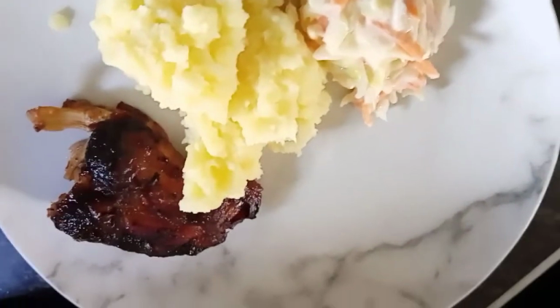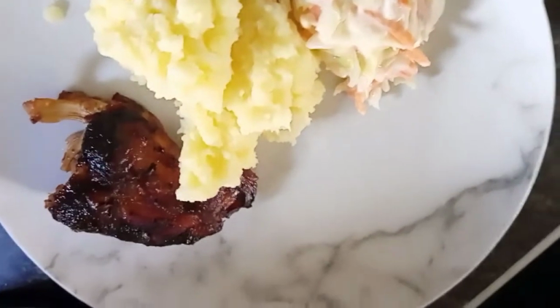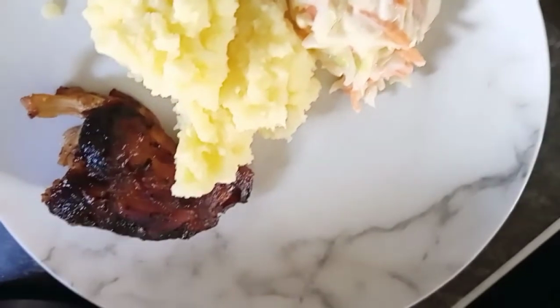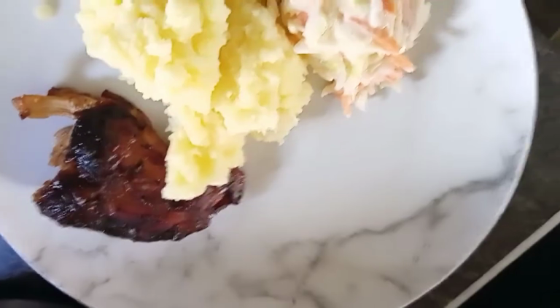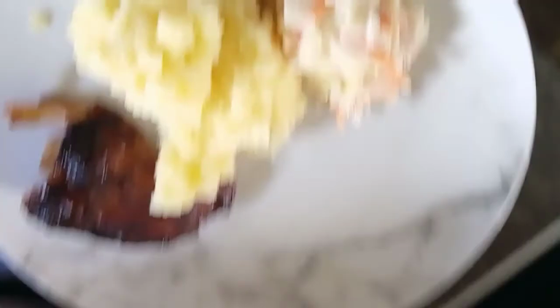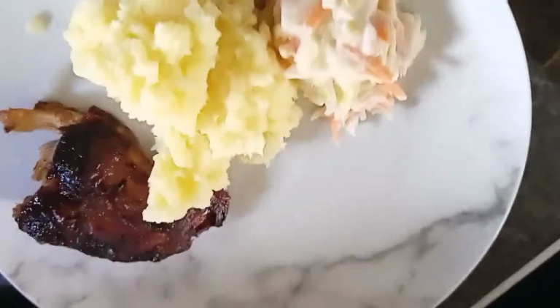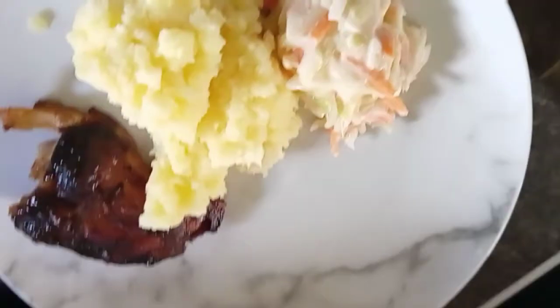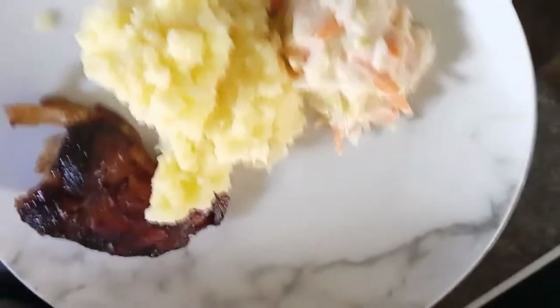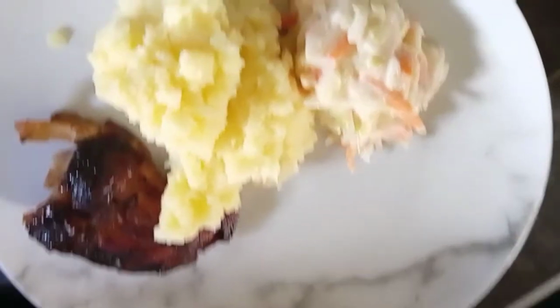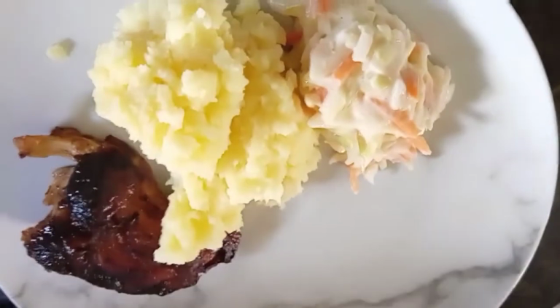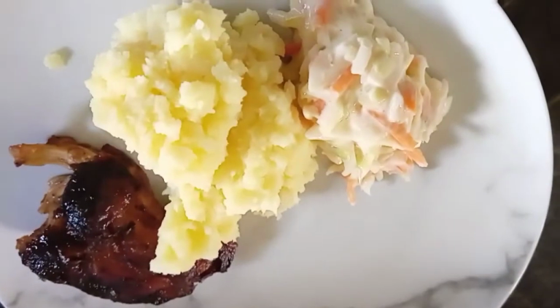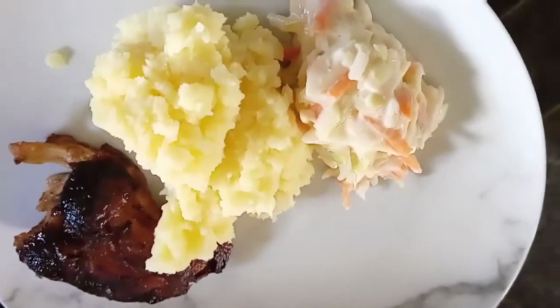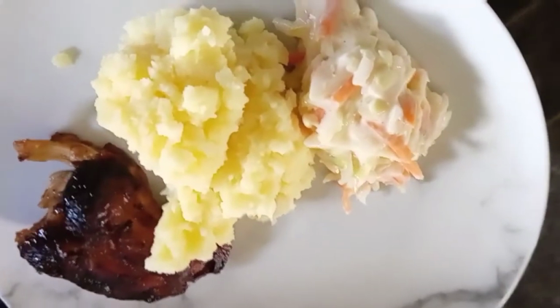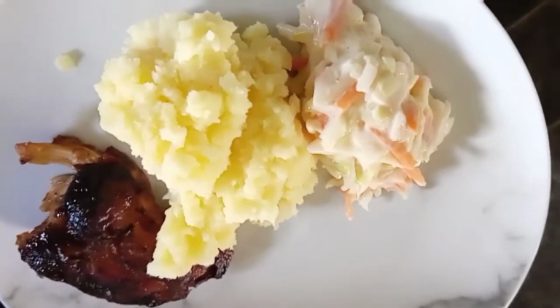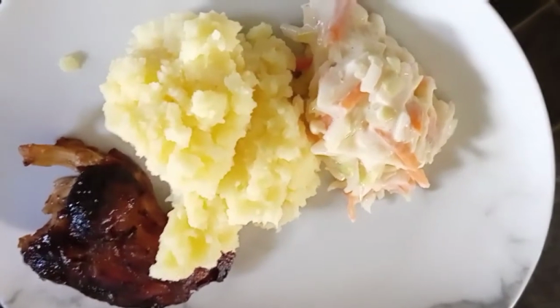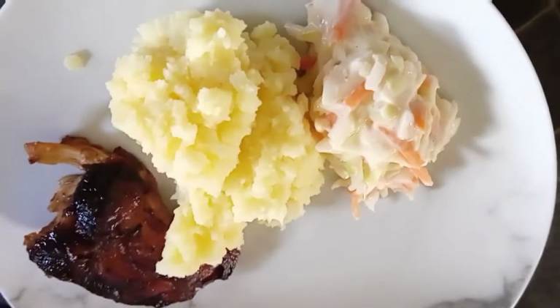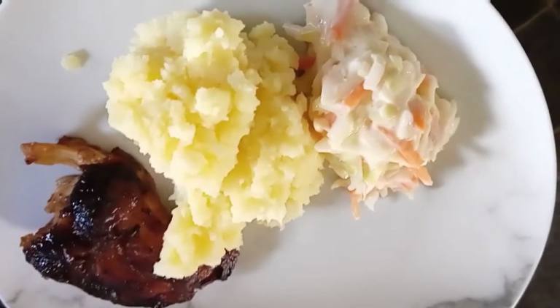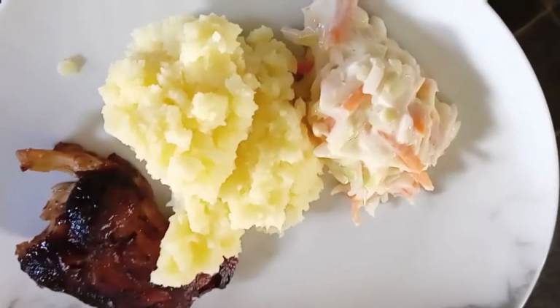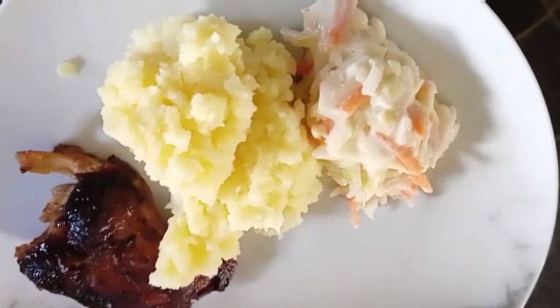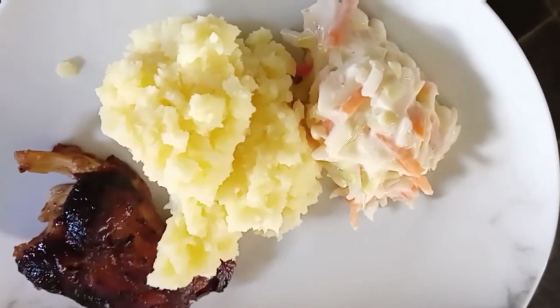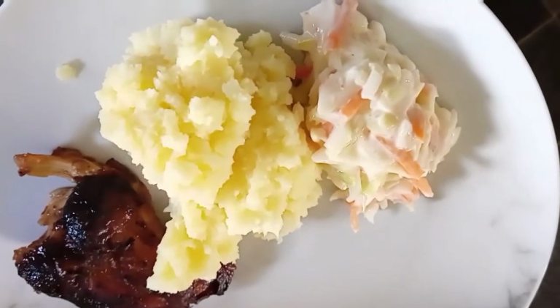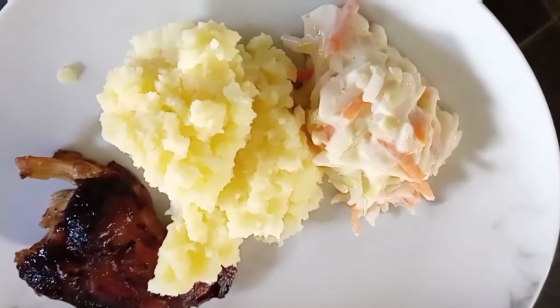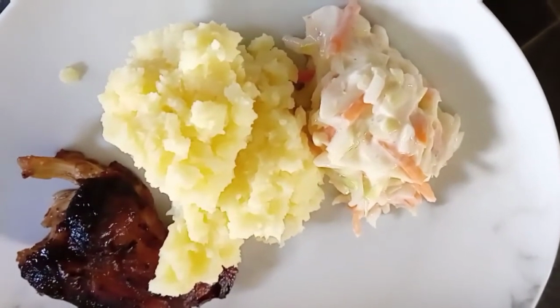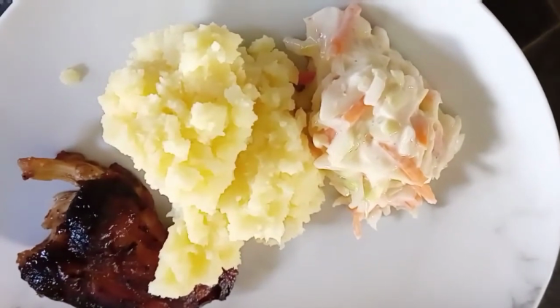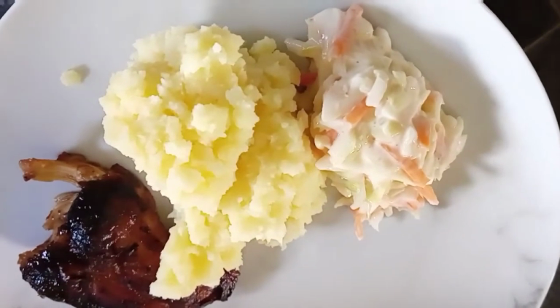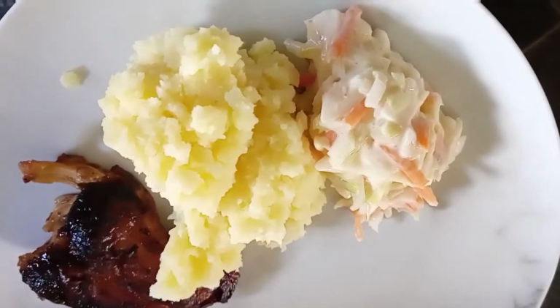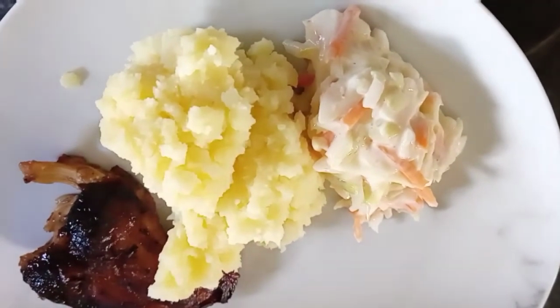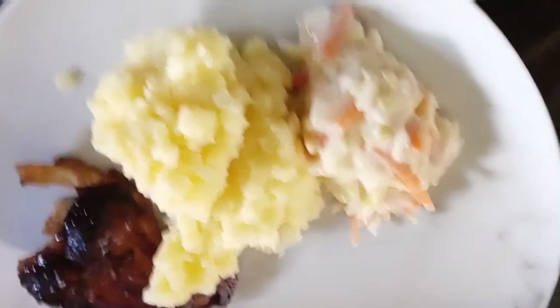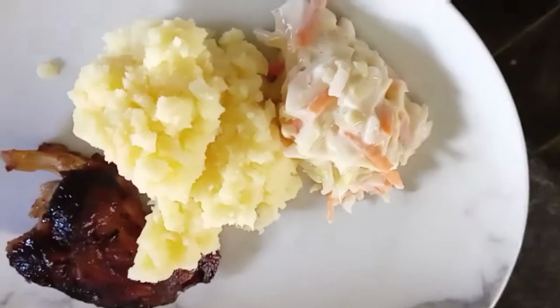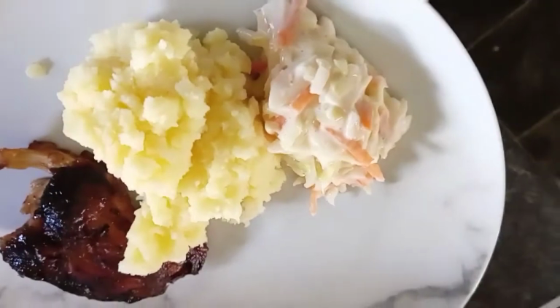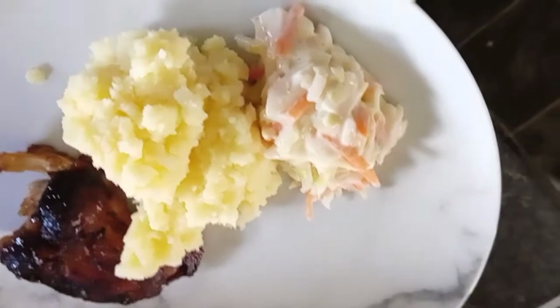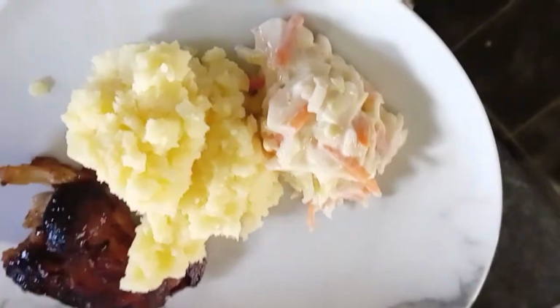This is my lunch people — barbecue chicken with mashed potato and coleslaw.